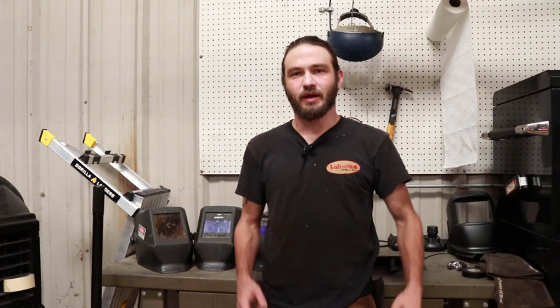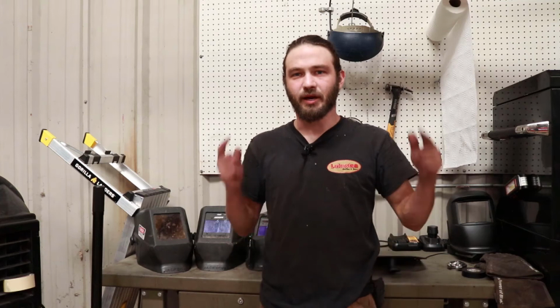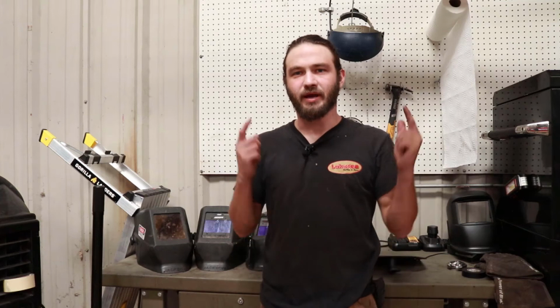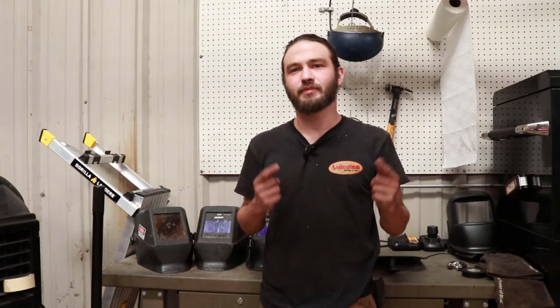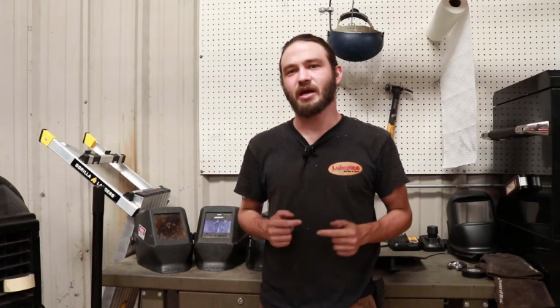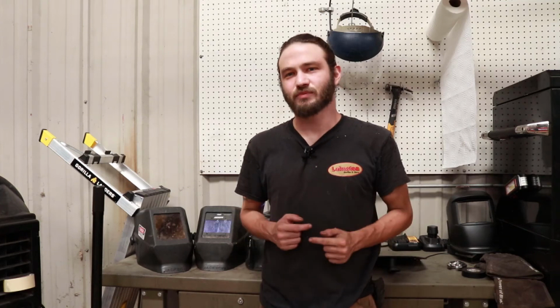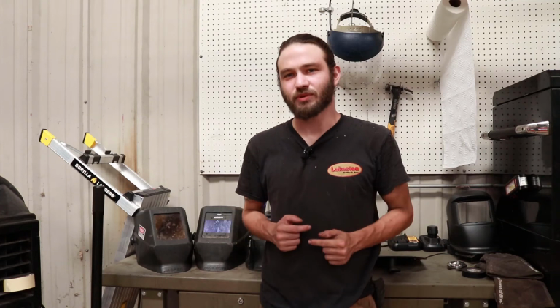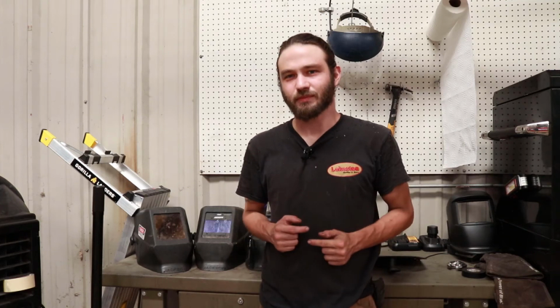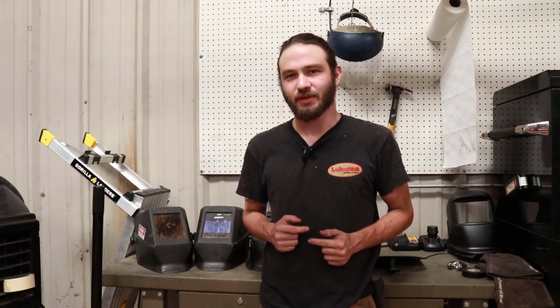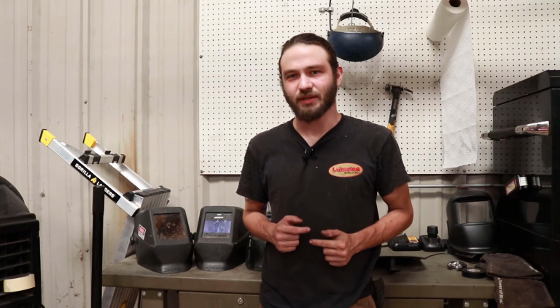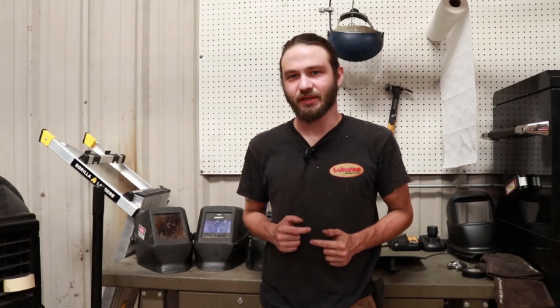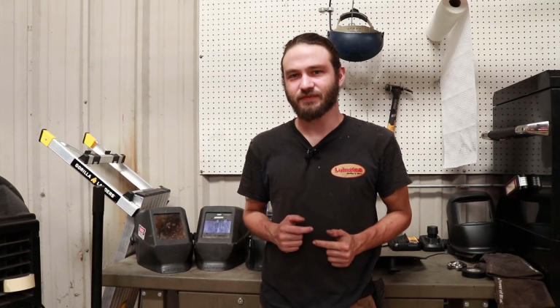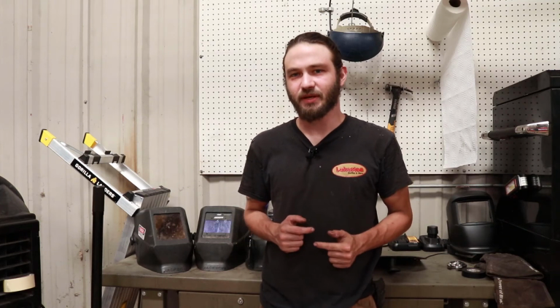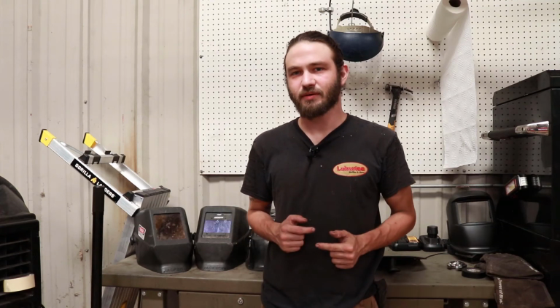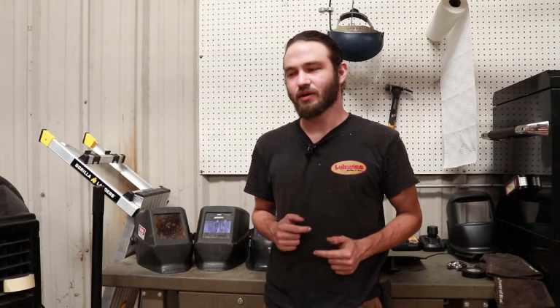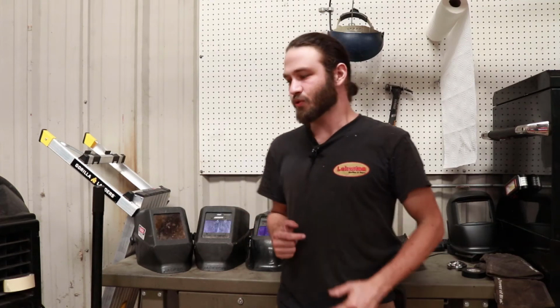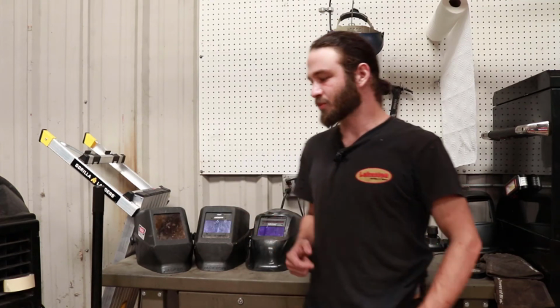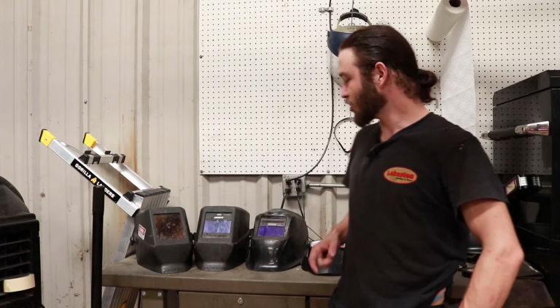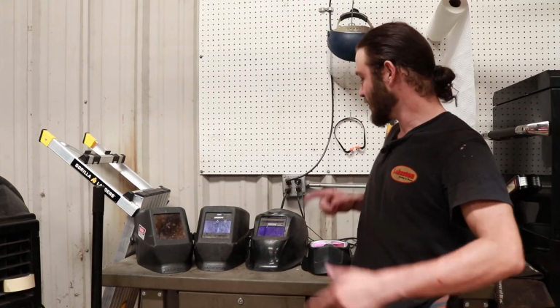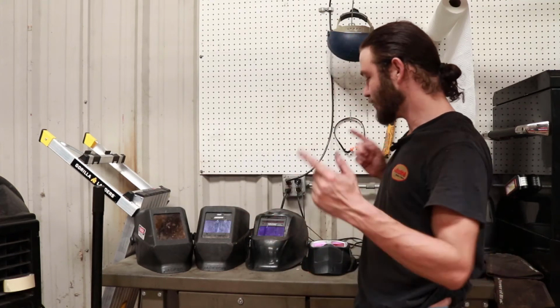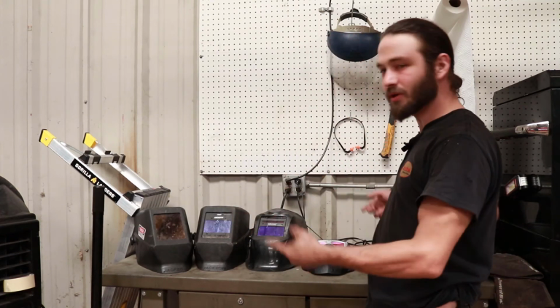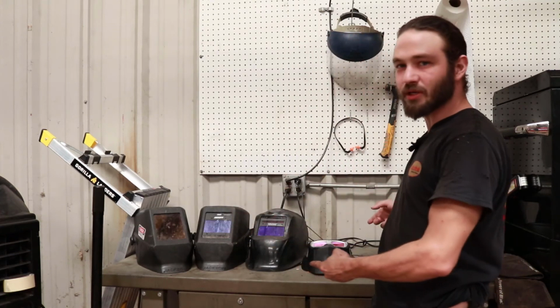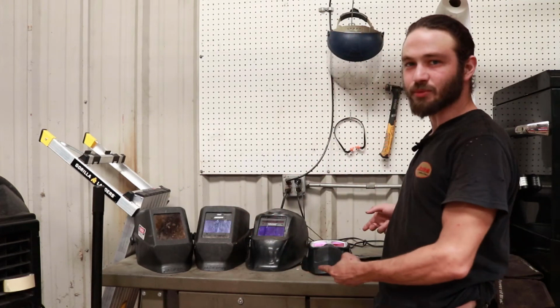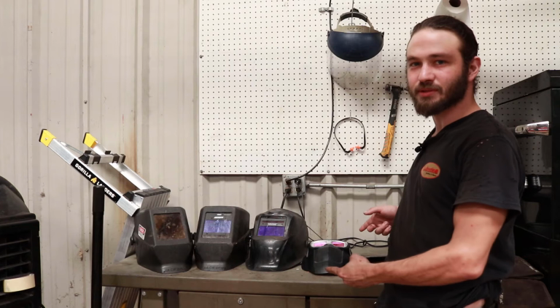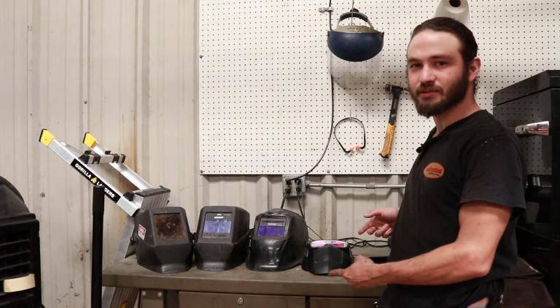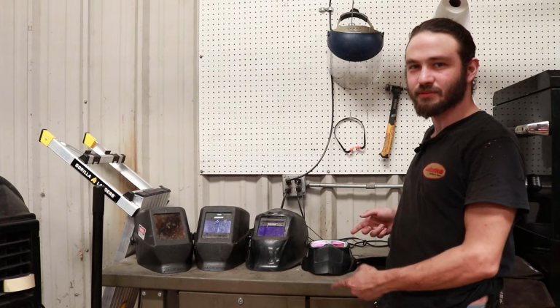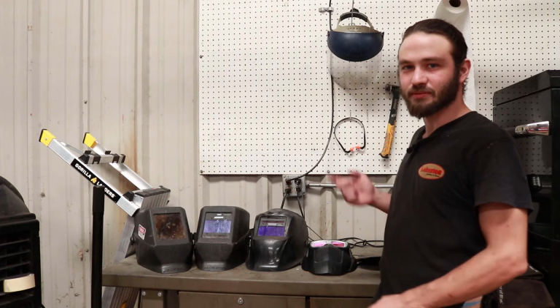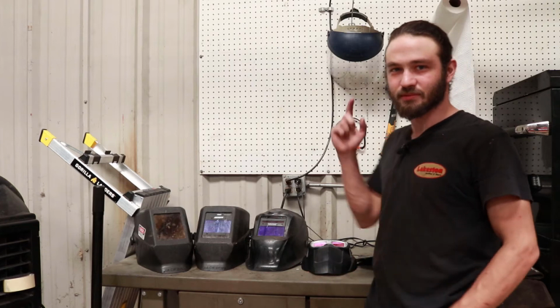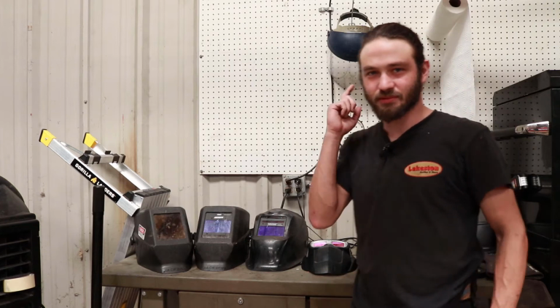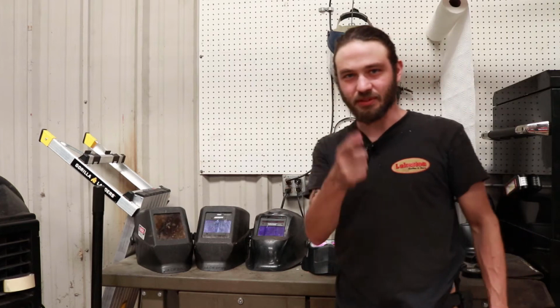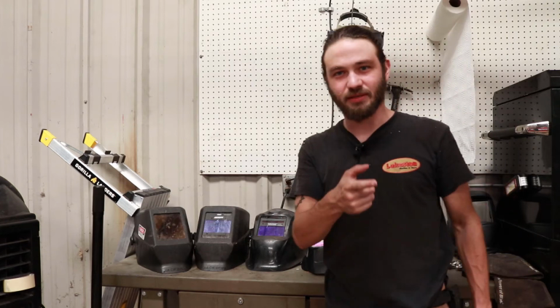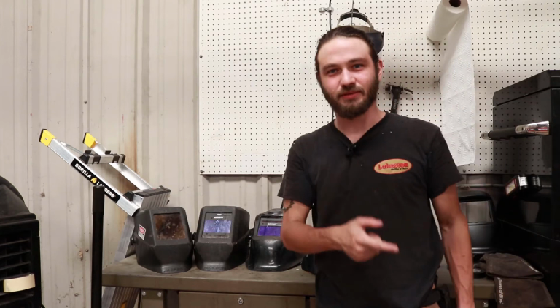Hey, I'm Adam with Adam's Warden, and in today's video we're talking about welding helmets. Stay tuned.